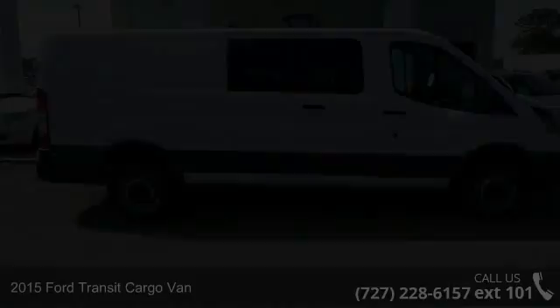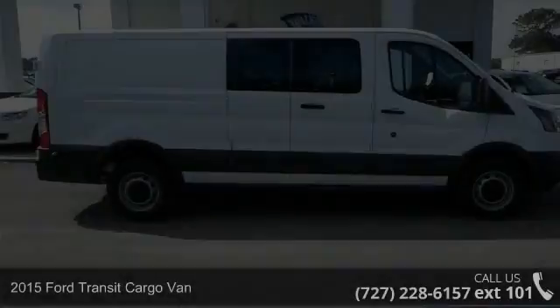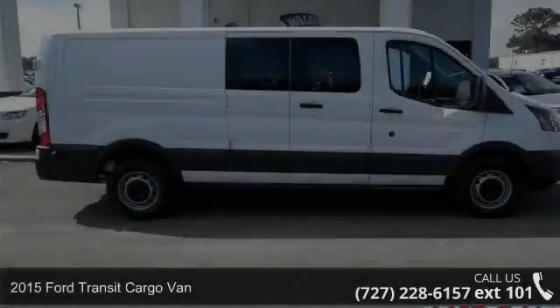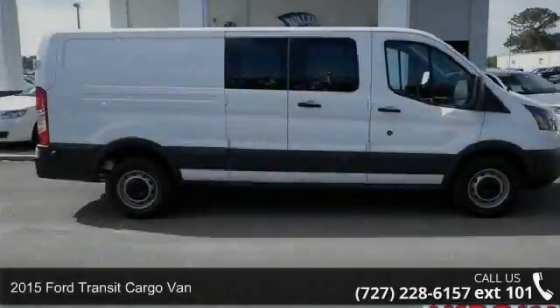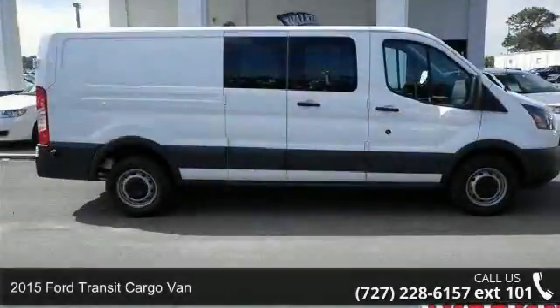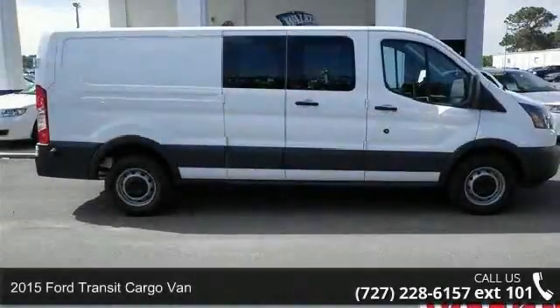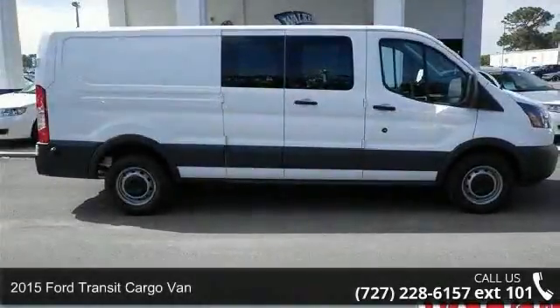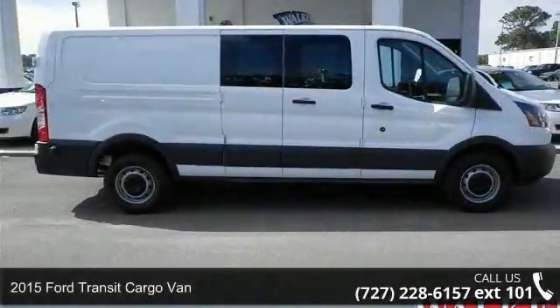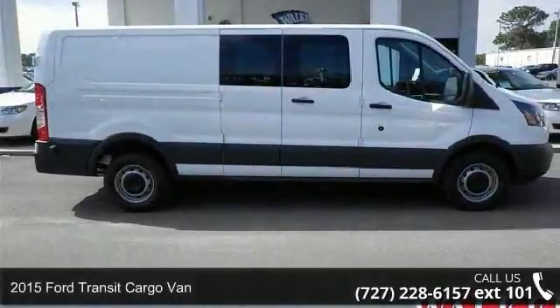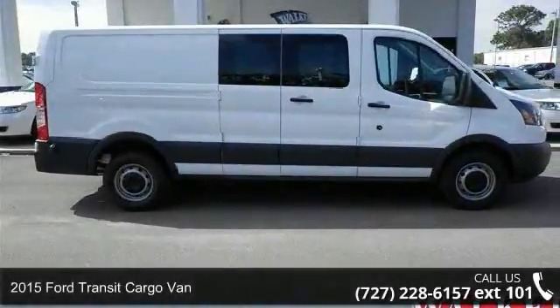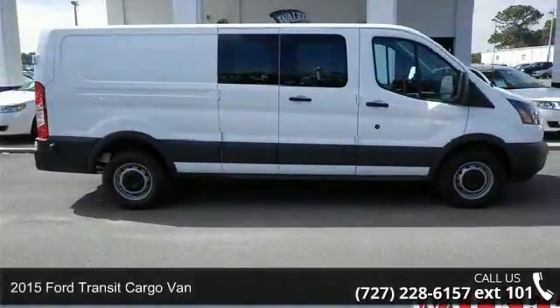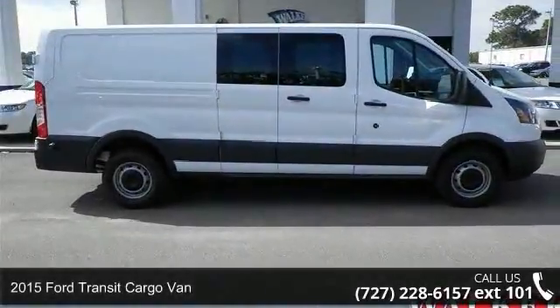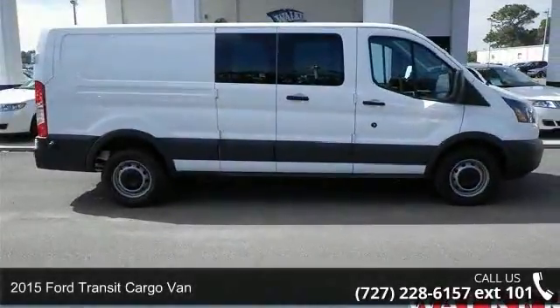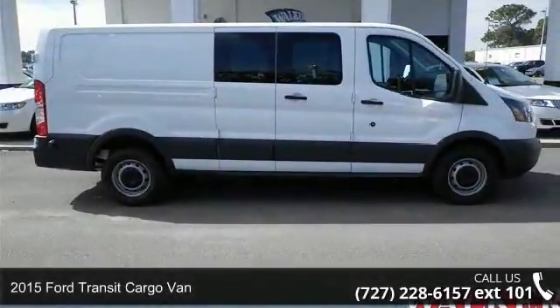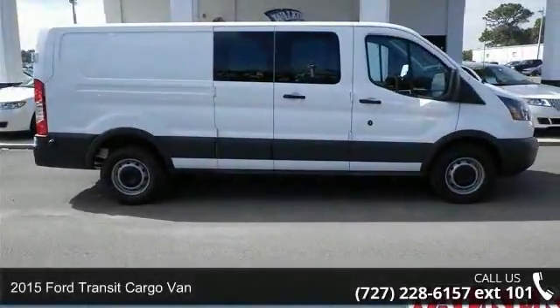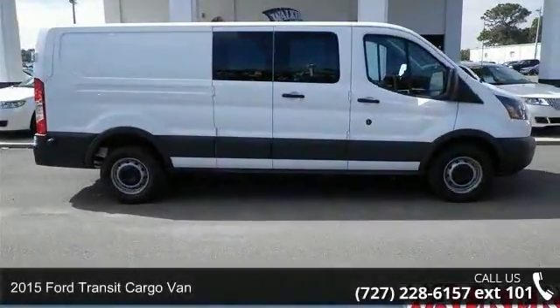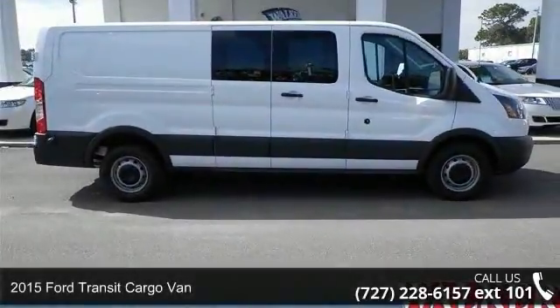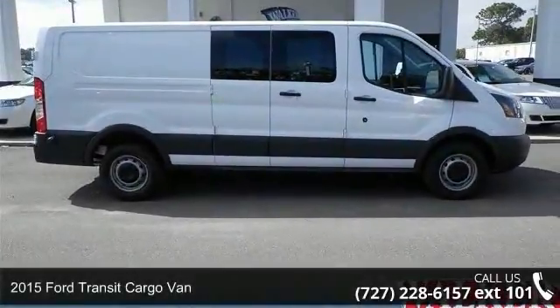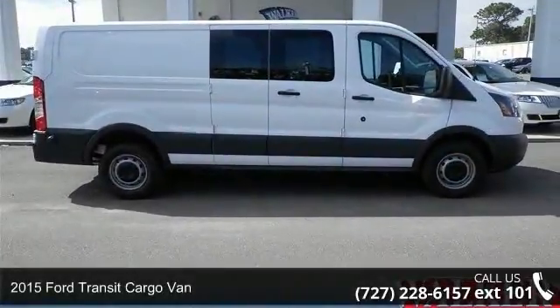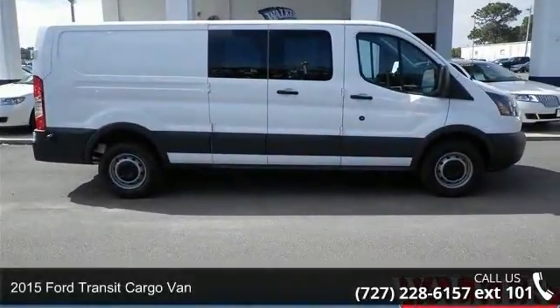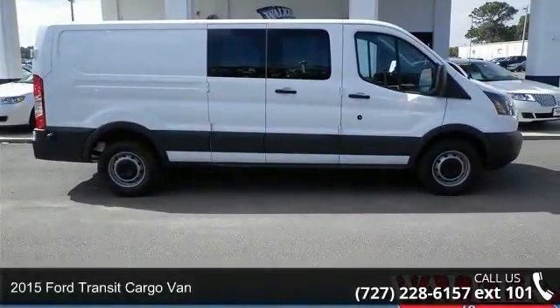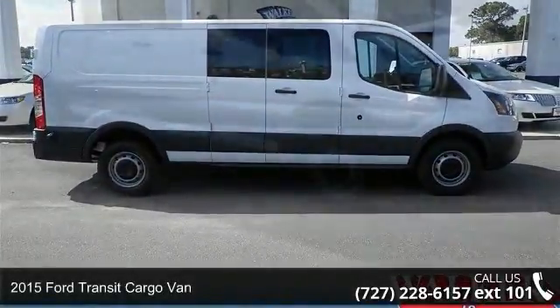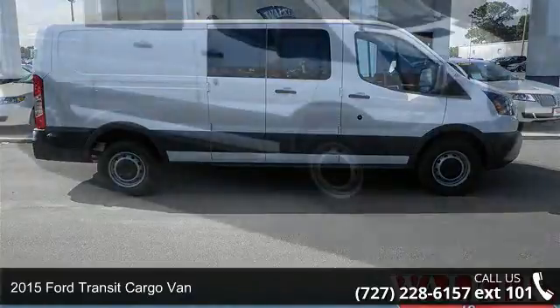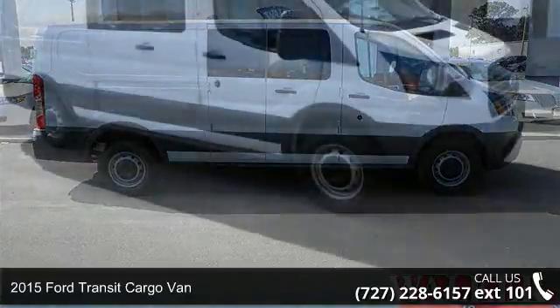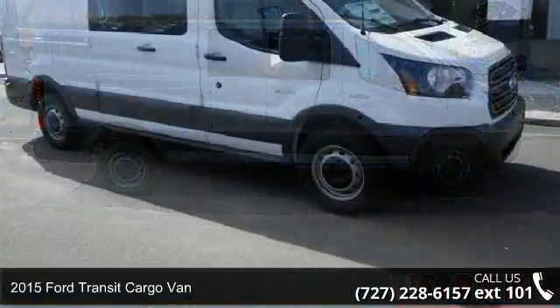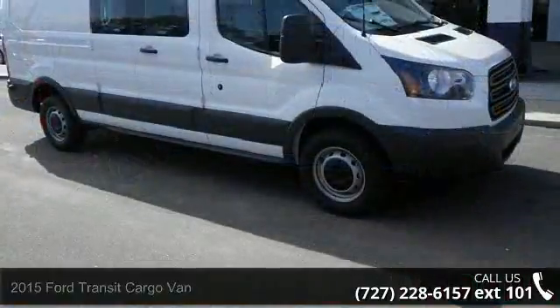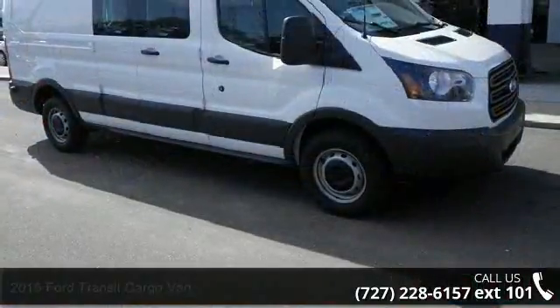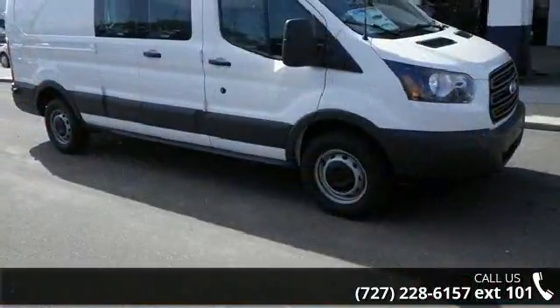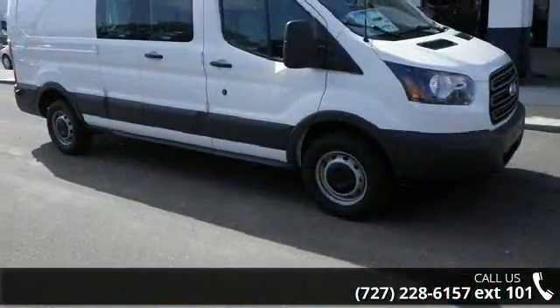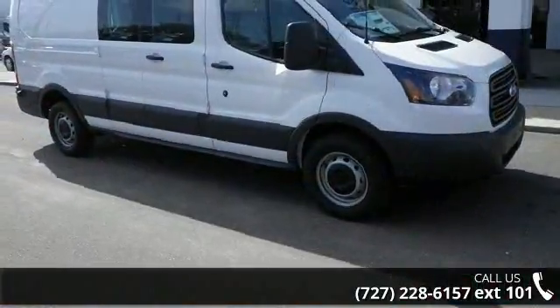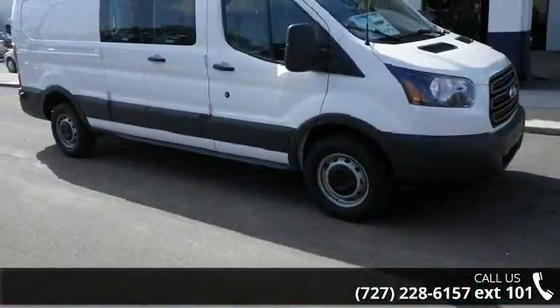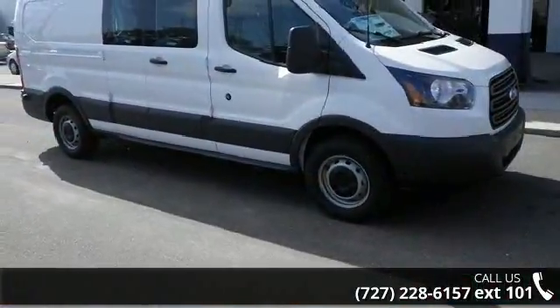Presenting the 2015 Ford Transit Cargo Van. If you are looking for a first-rate auto, this one could be yours today.